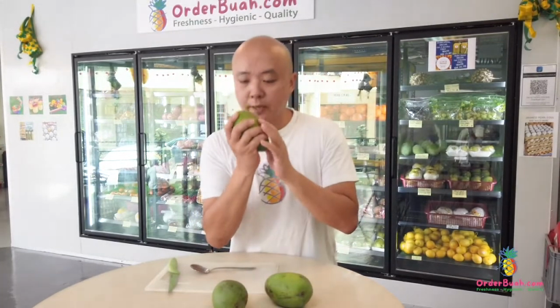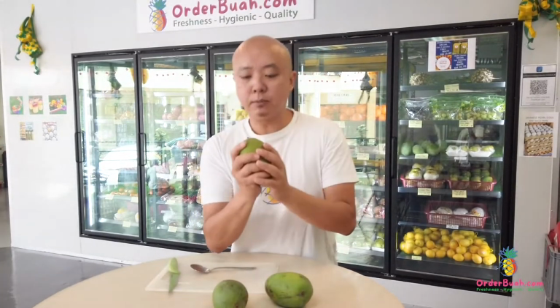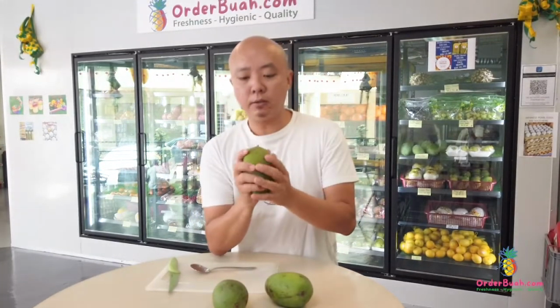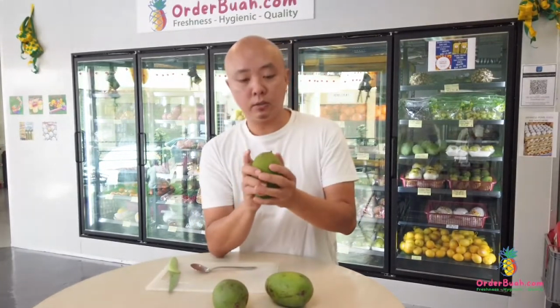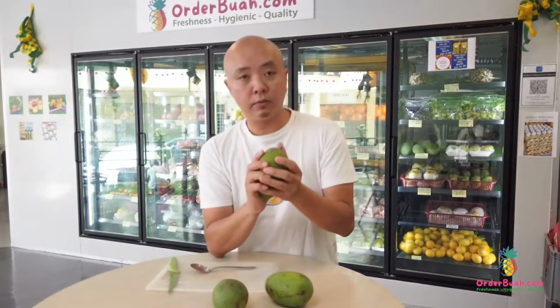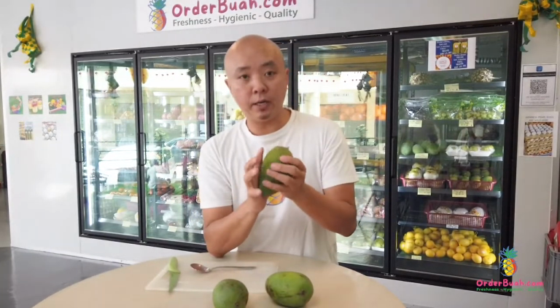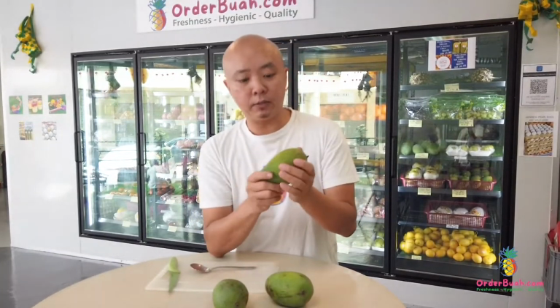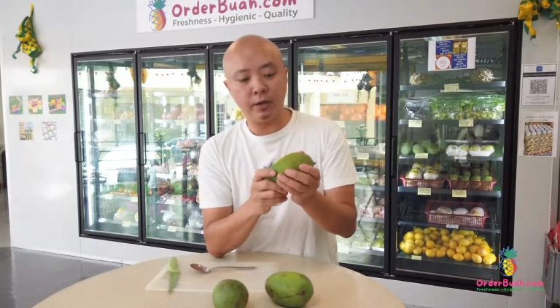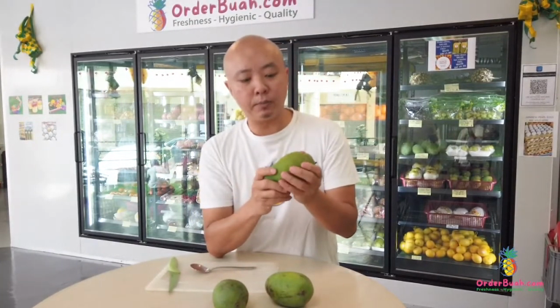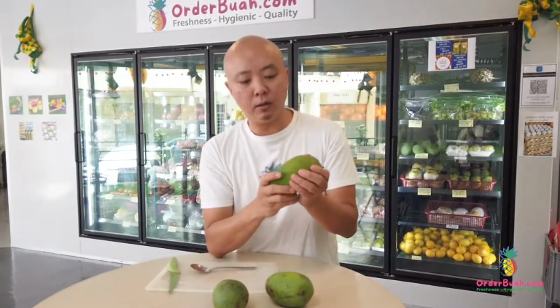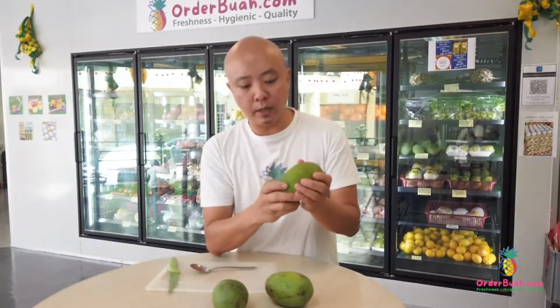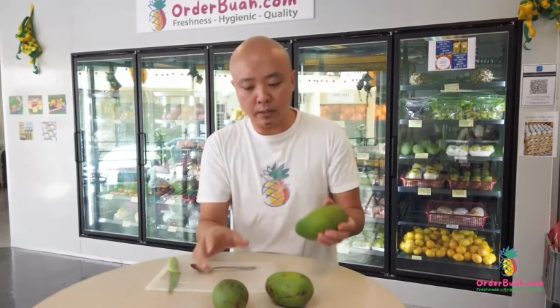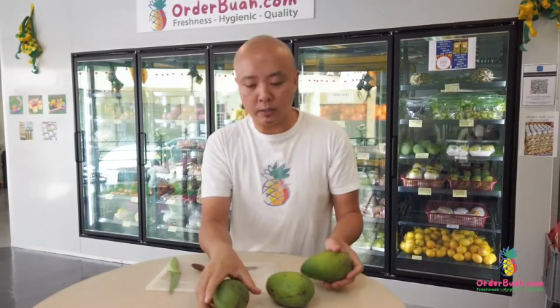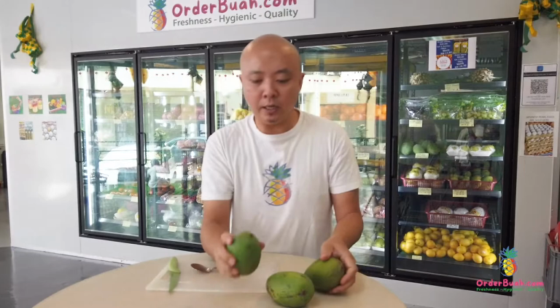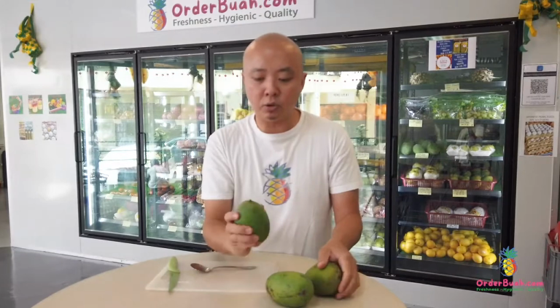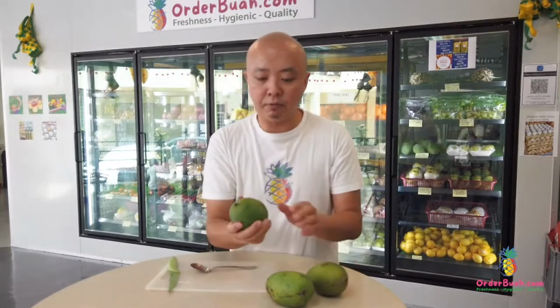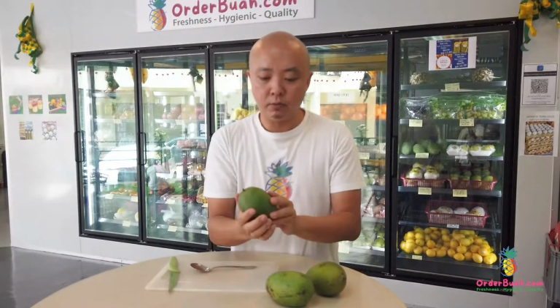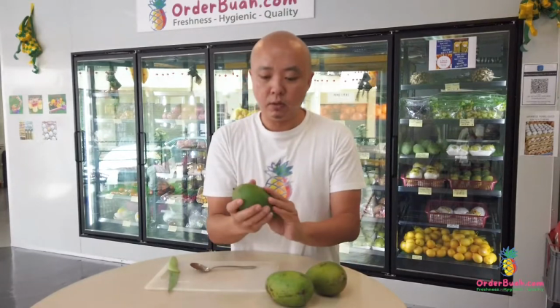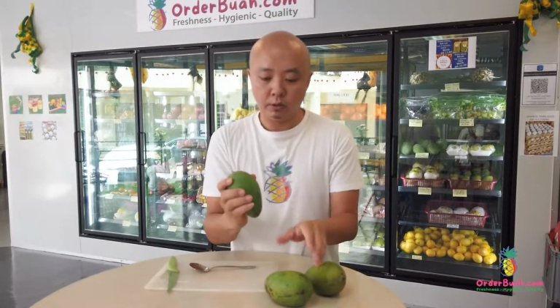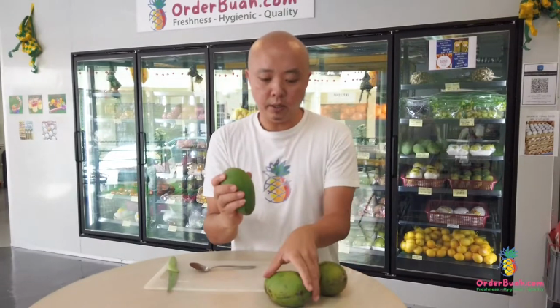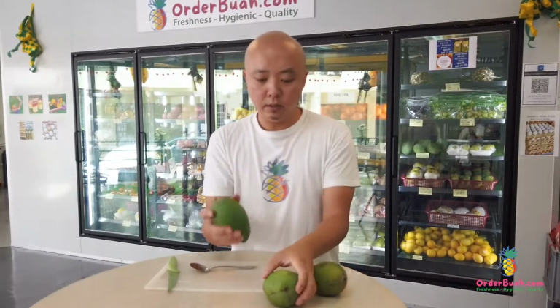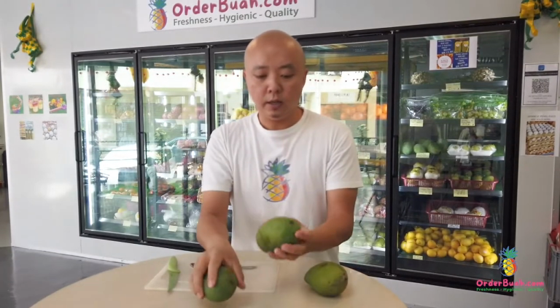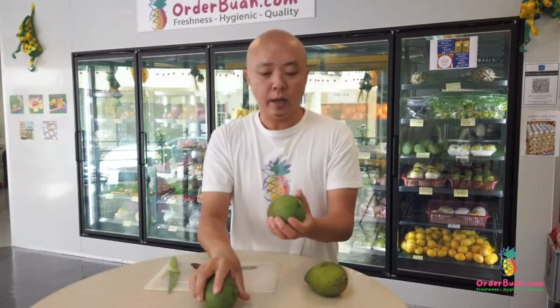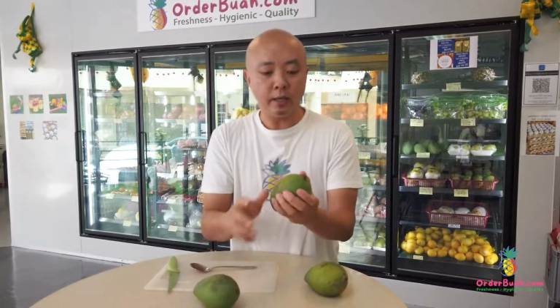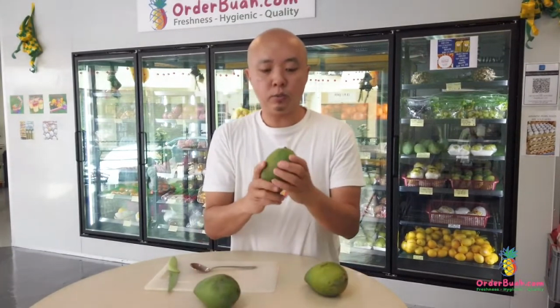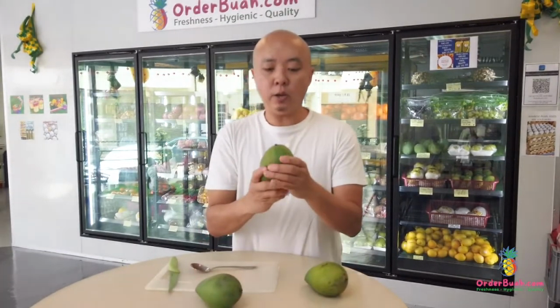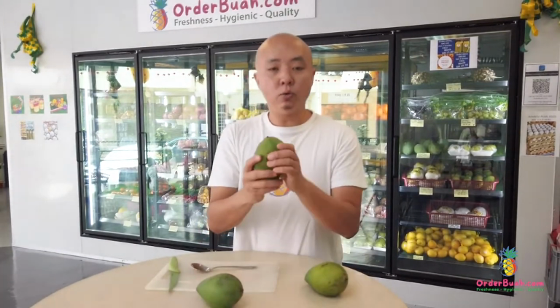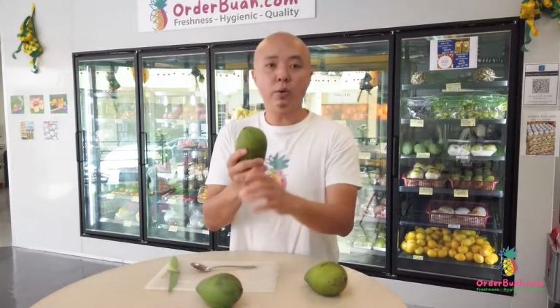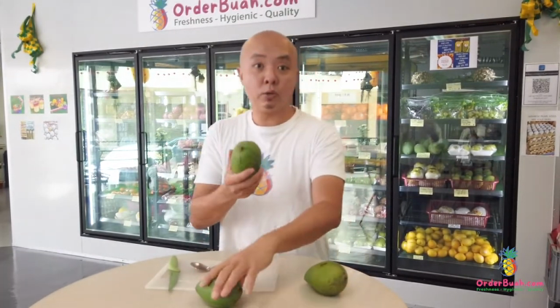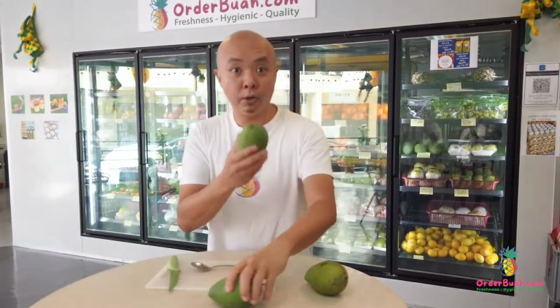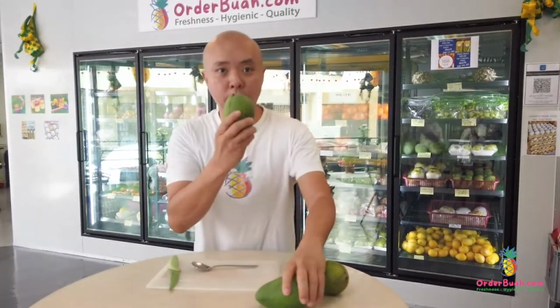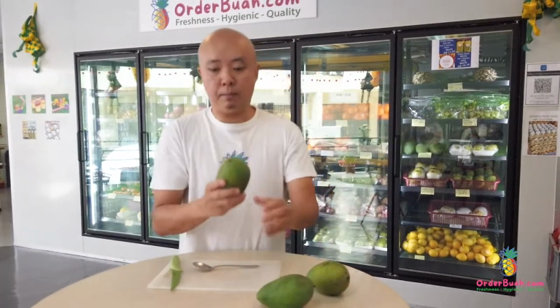I can smell the very nice fragrant smell, and it is slightly soft — and that's how you know it's already ripe.